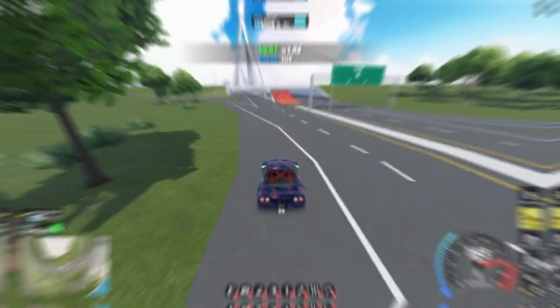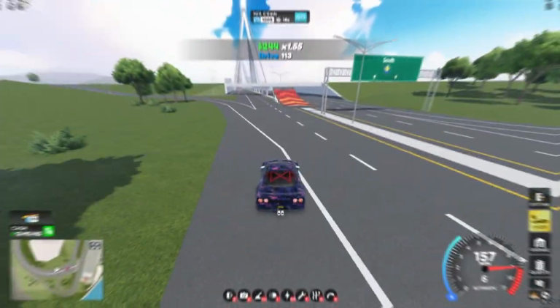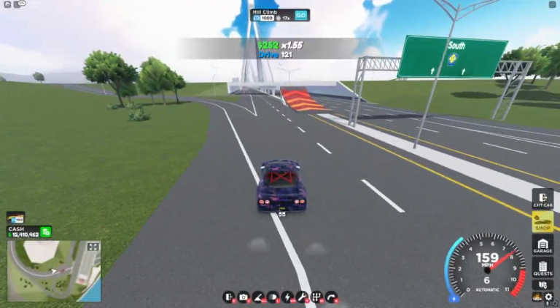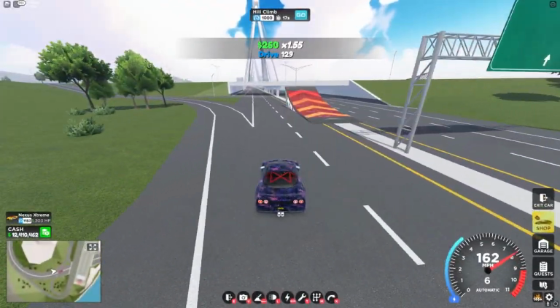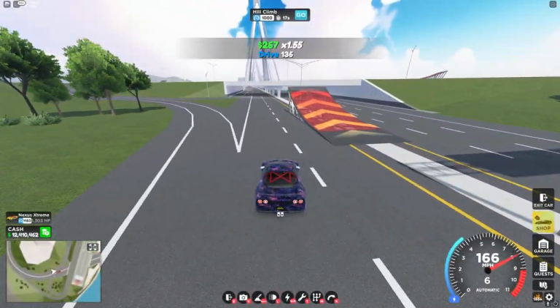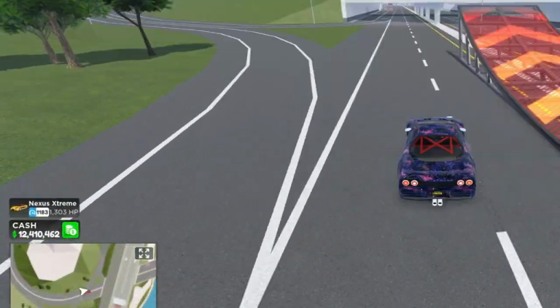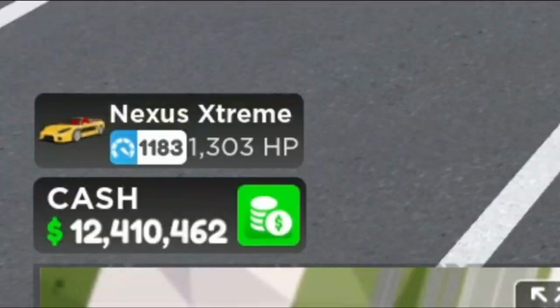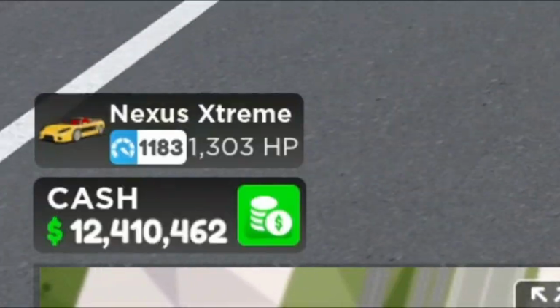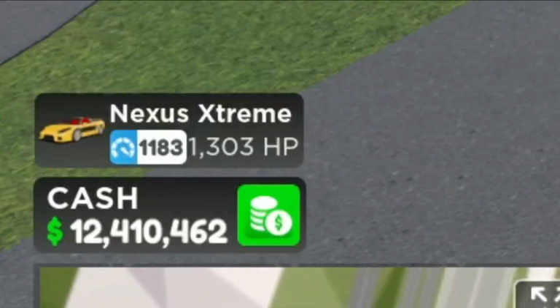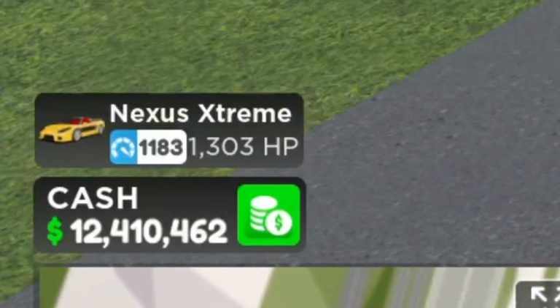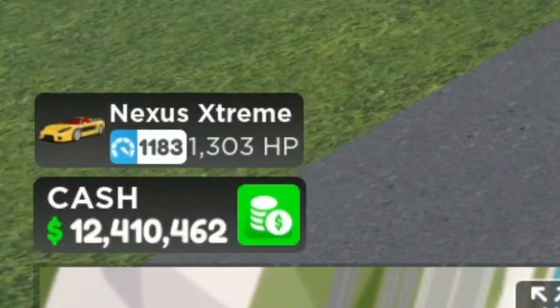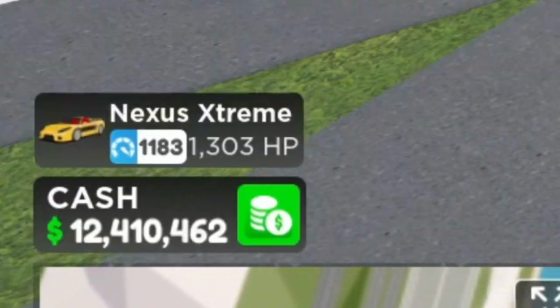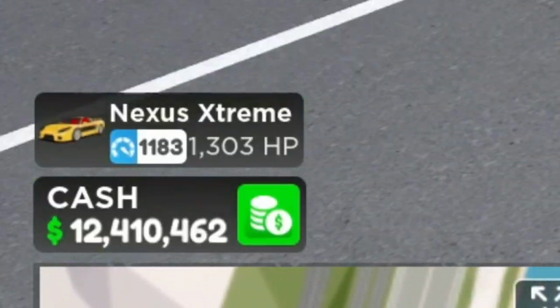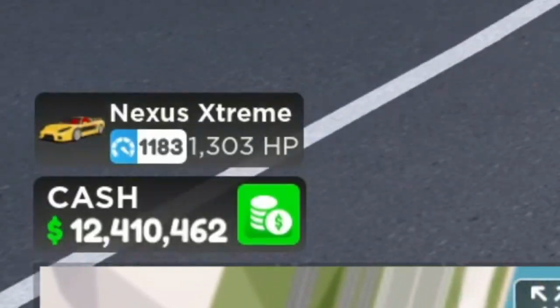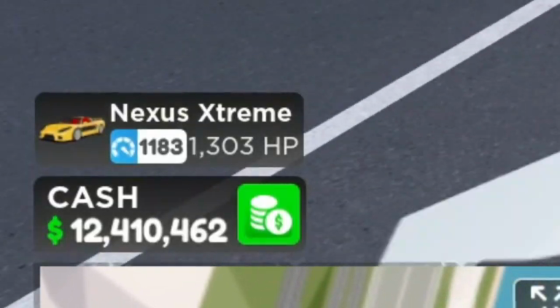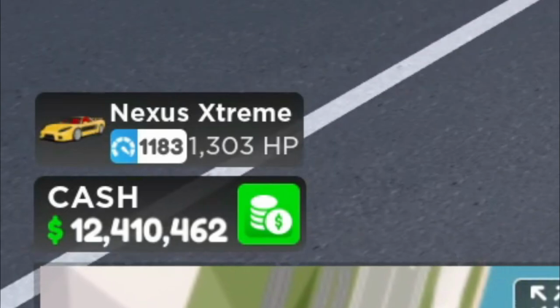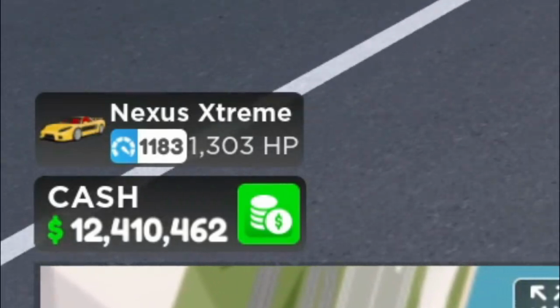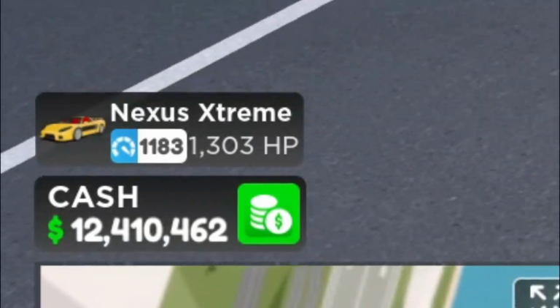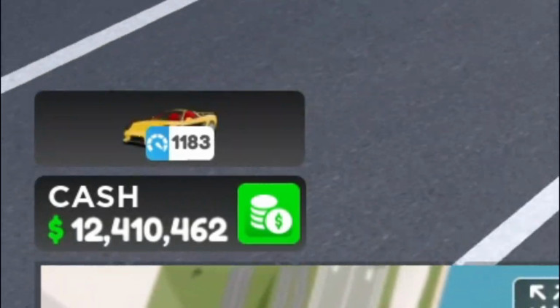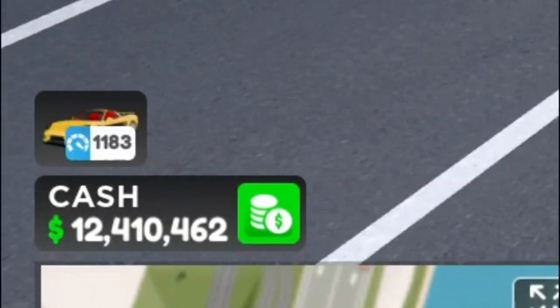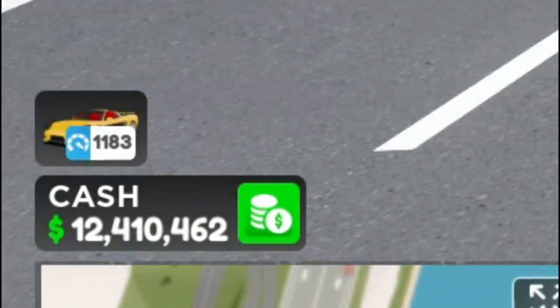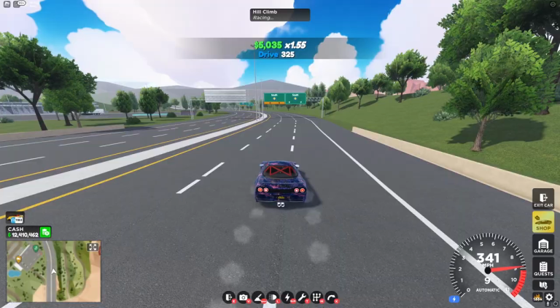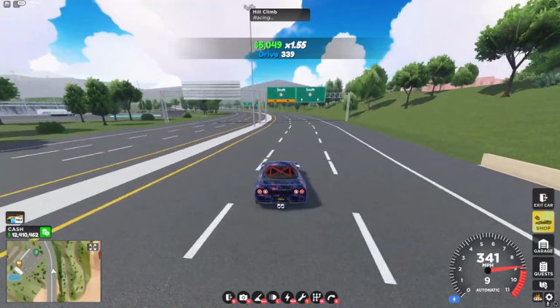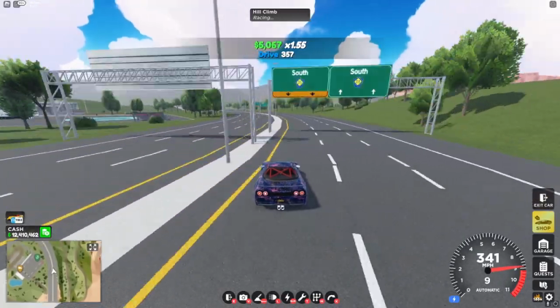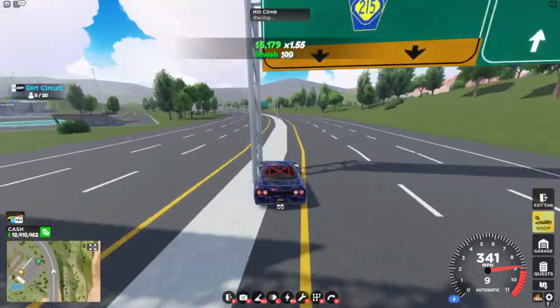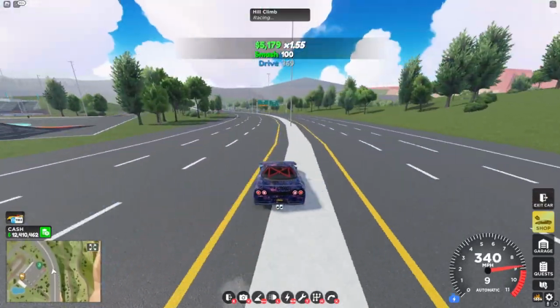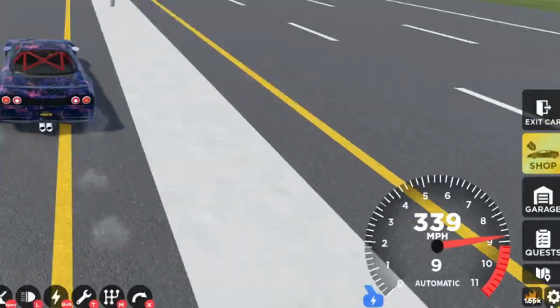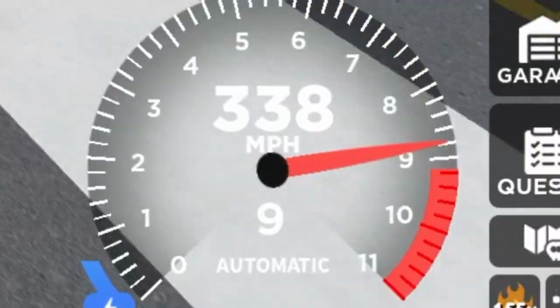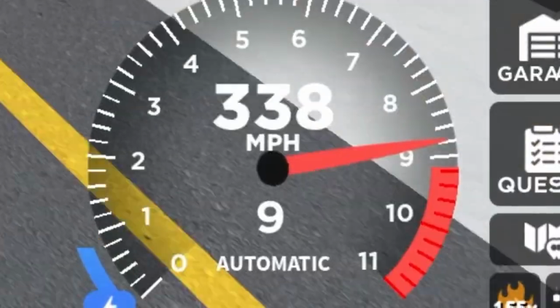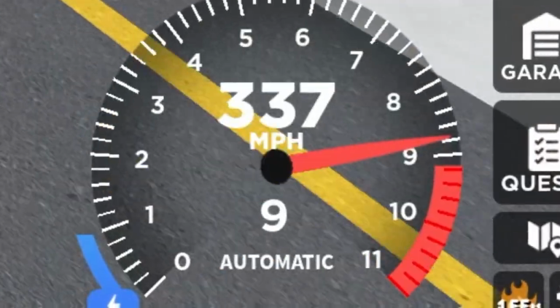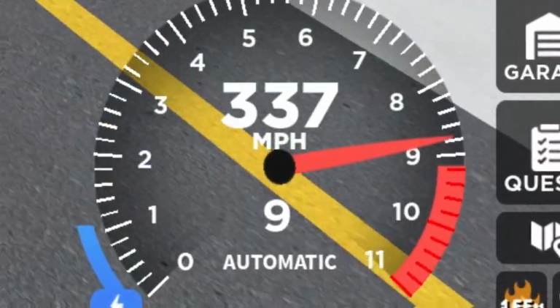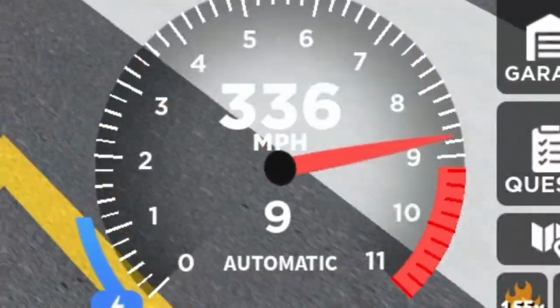Once it's maxed out, the Nexus Extreme has a score of 1,183 and a horsepower of 1,303, and it's able to get around 340 miles per hour.